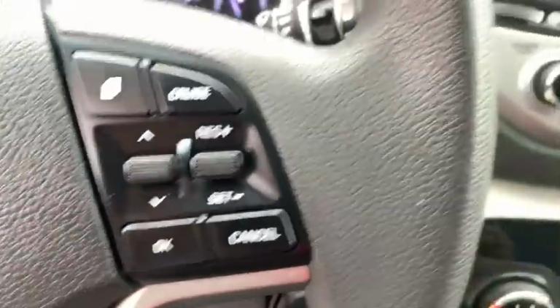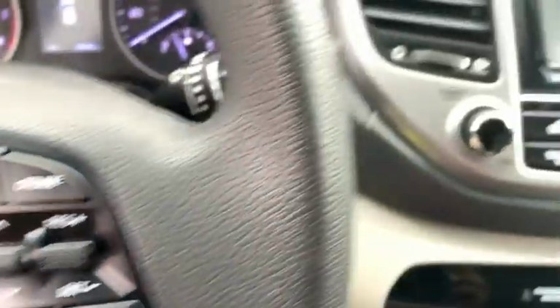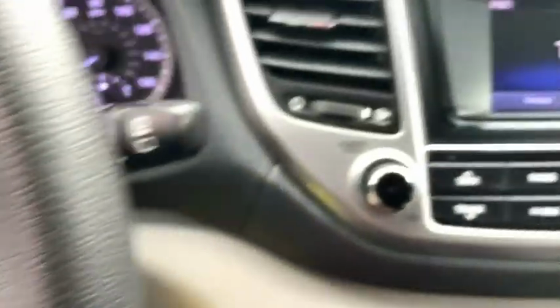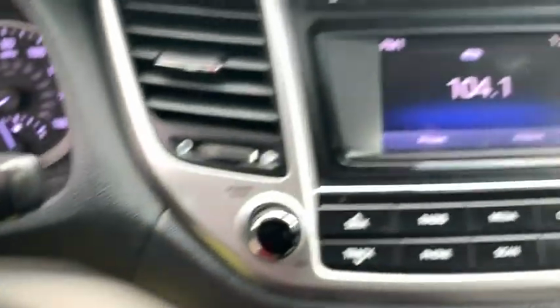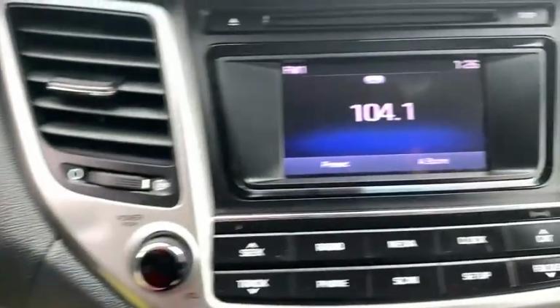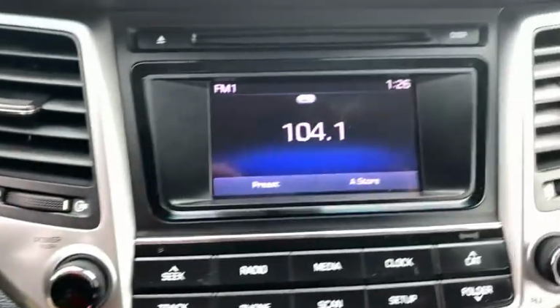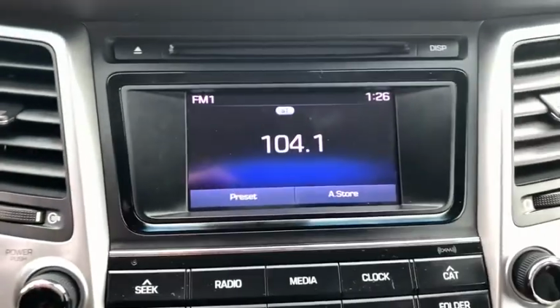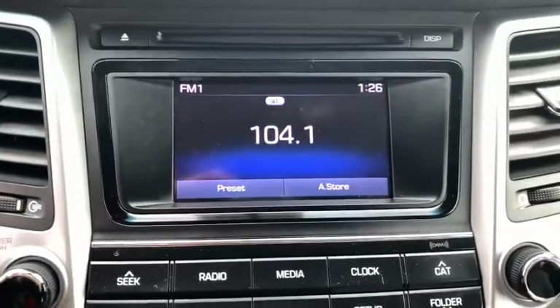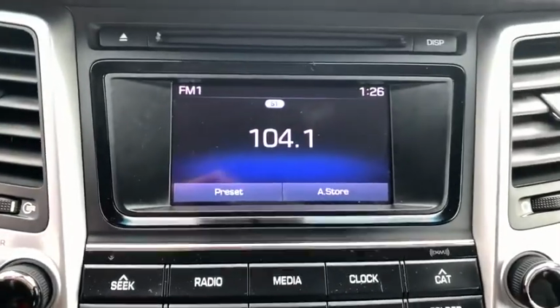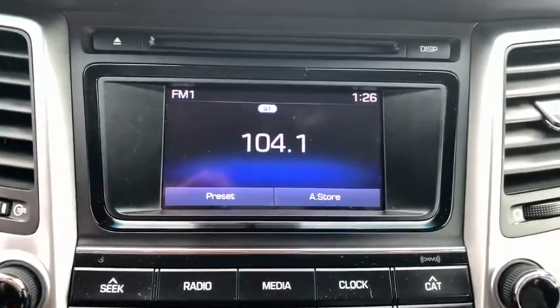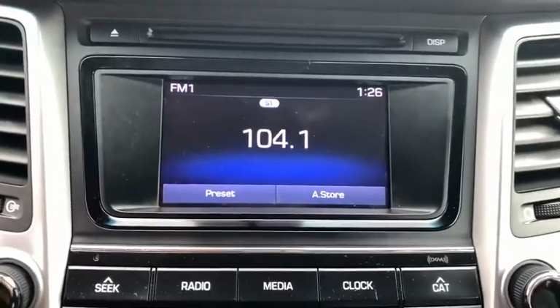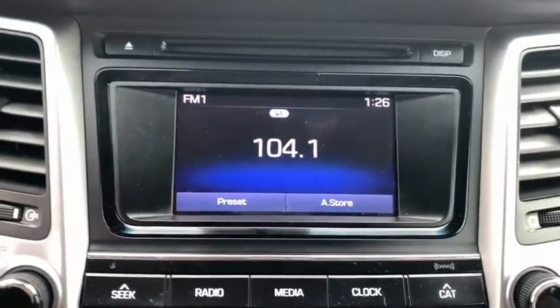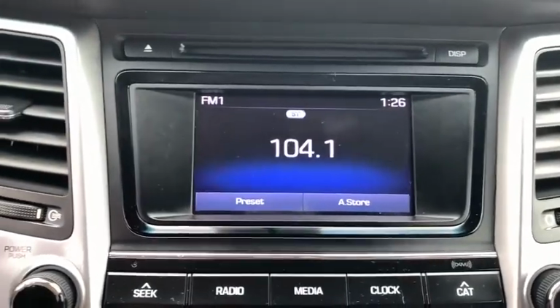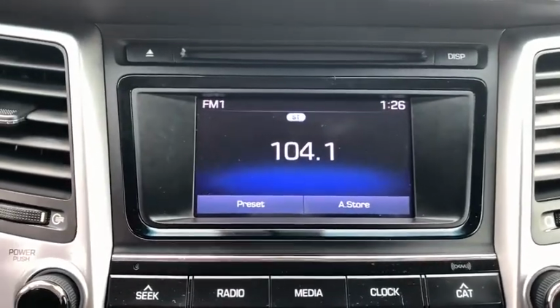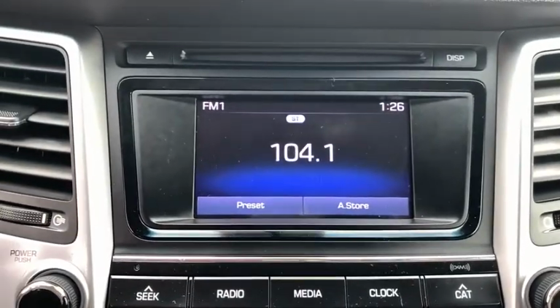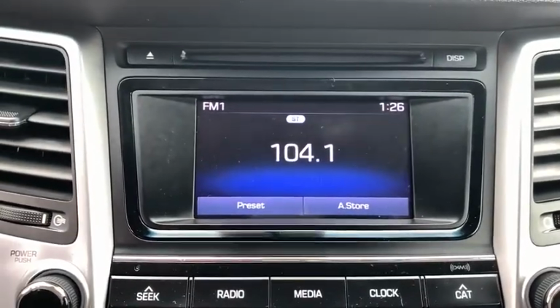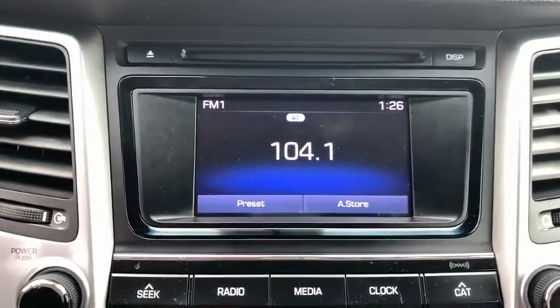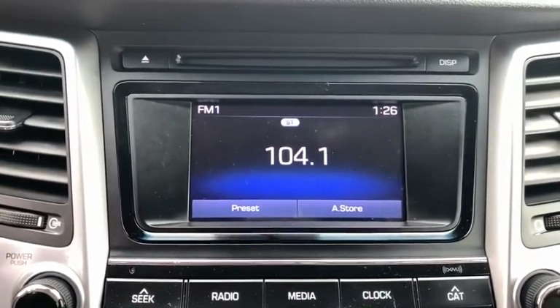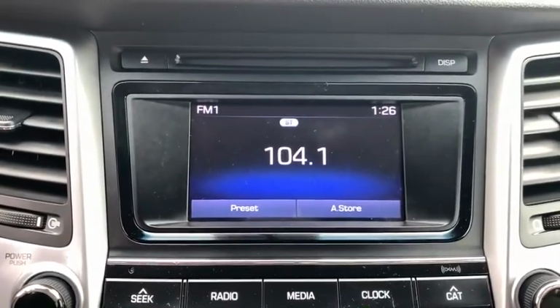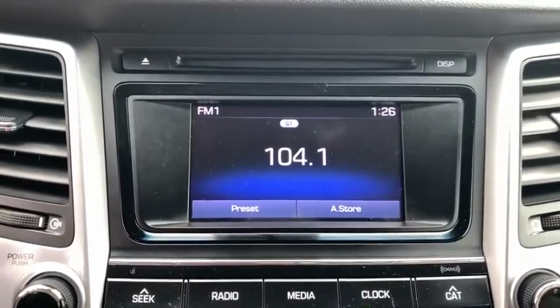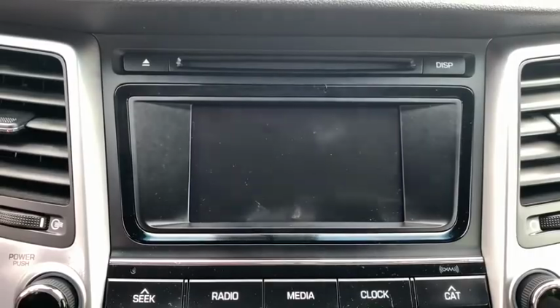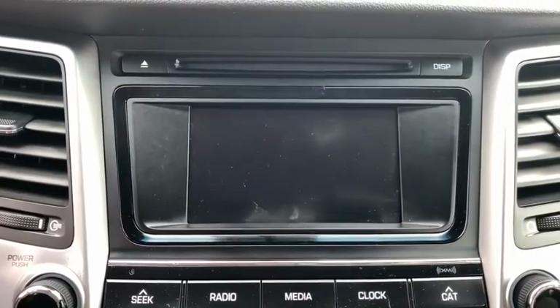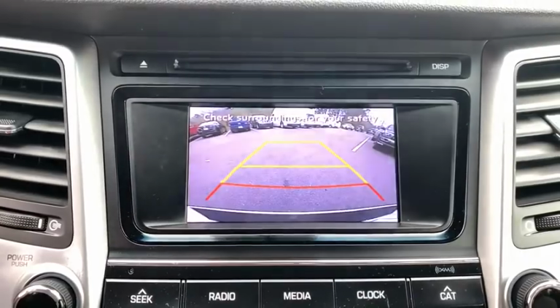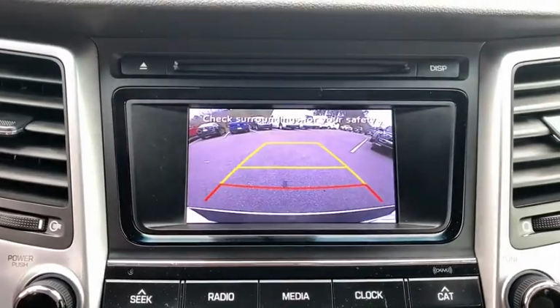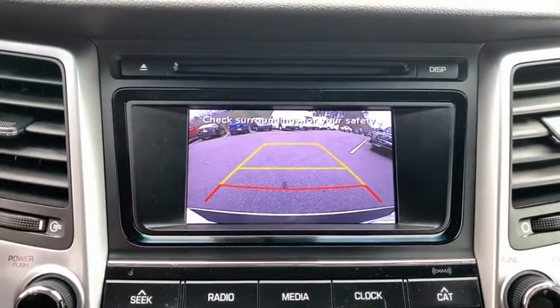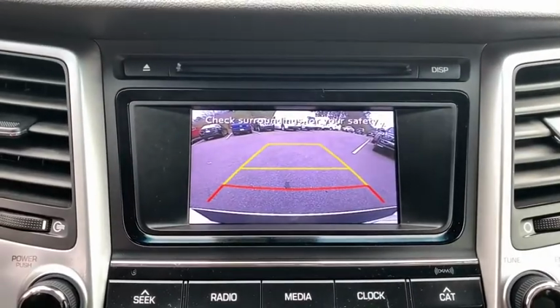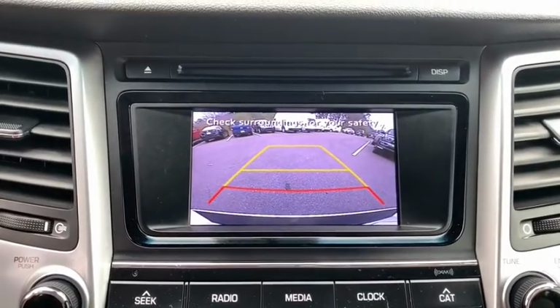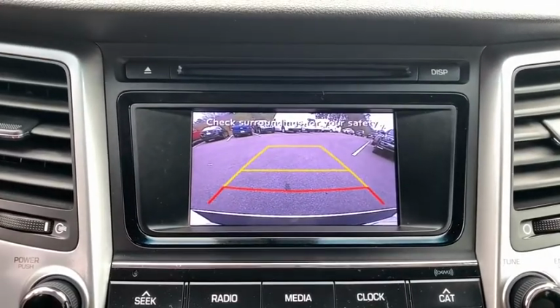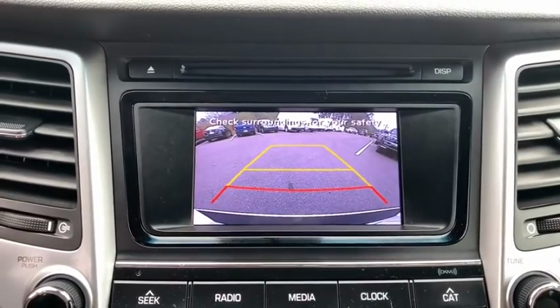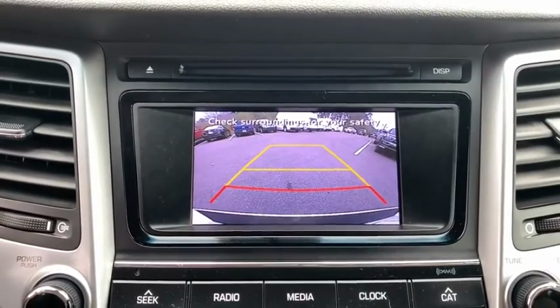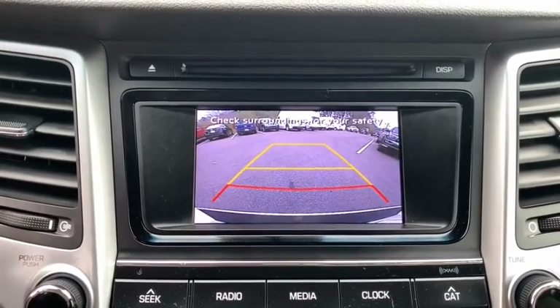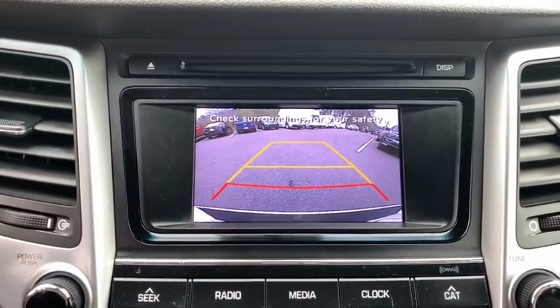Carpeted floor mats, panic alarm, day and night rear view mirror, cargo organizer. Come take a test drive today.